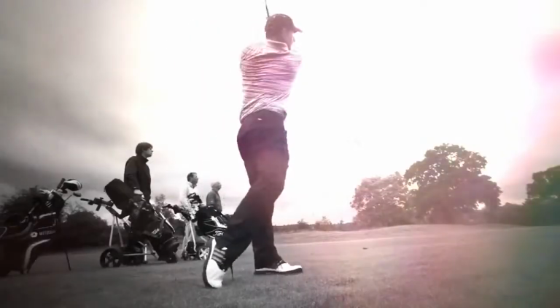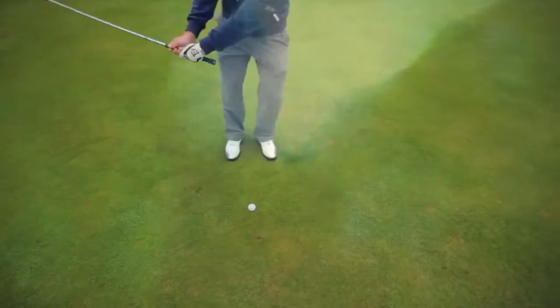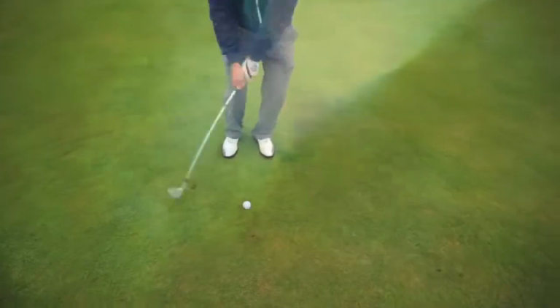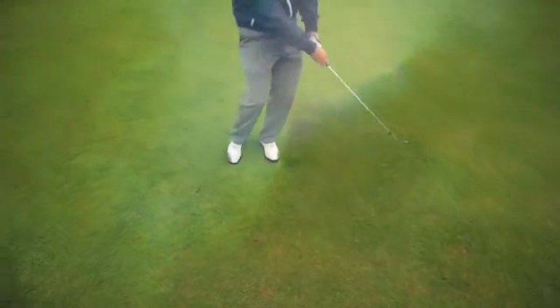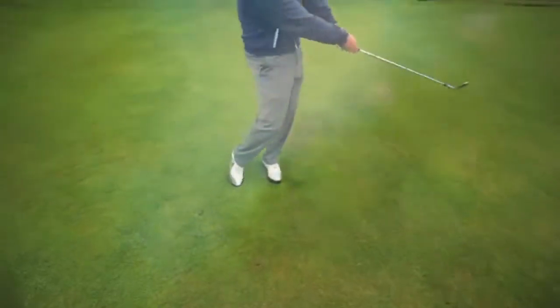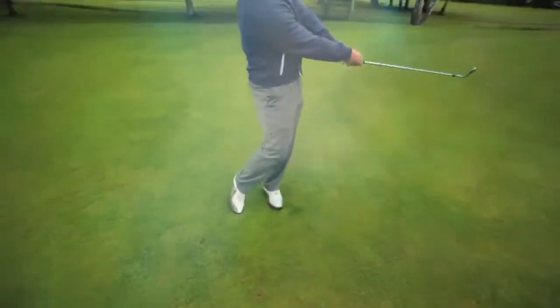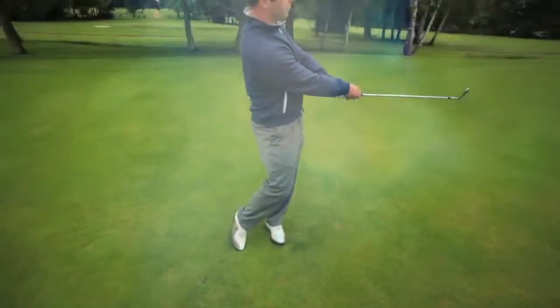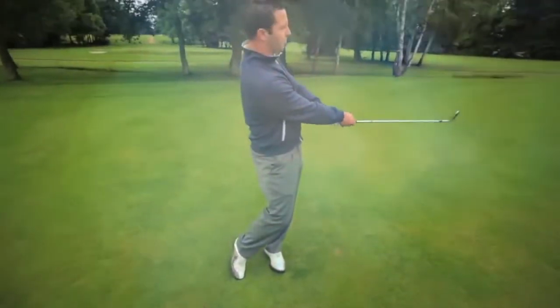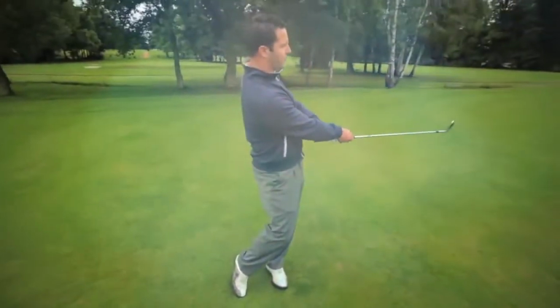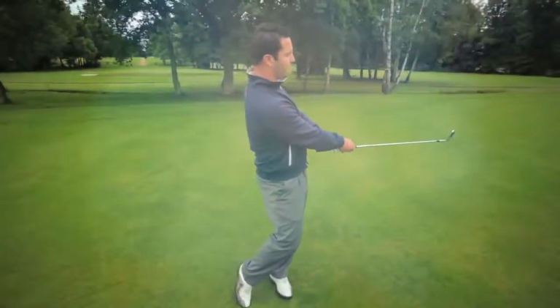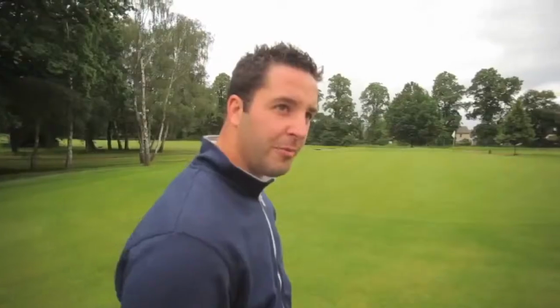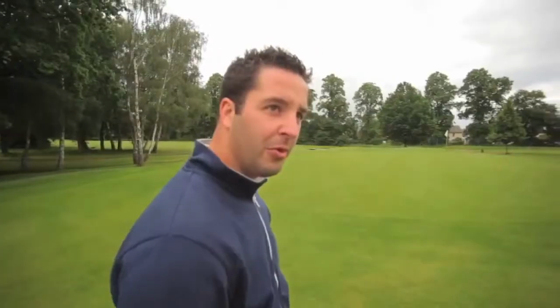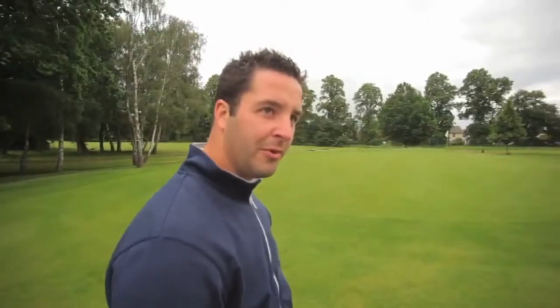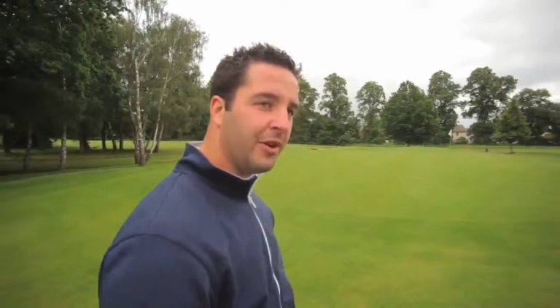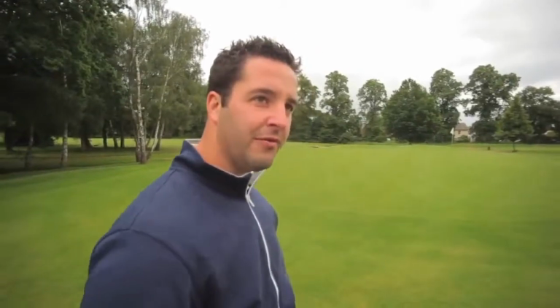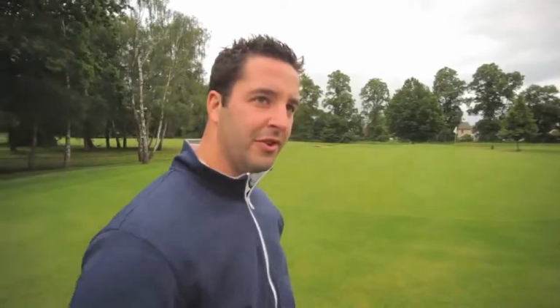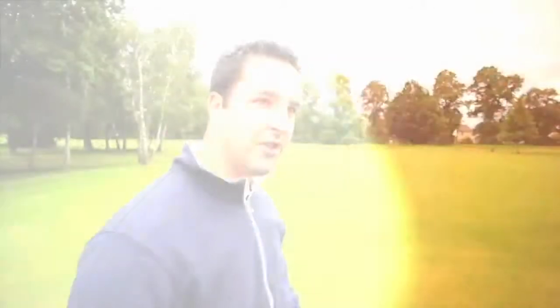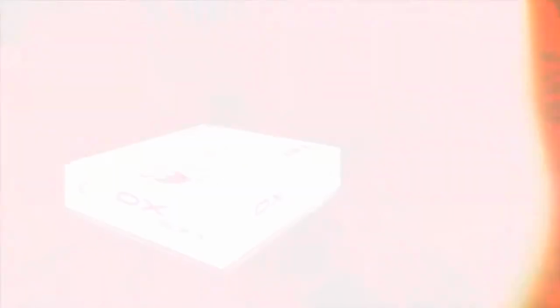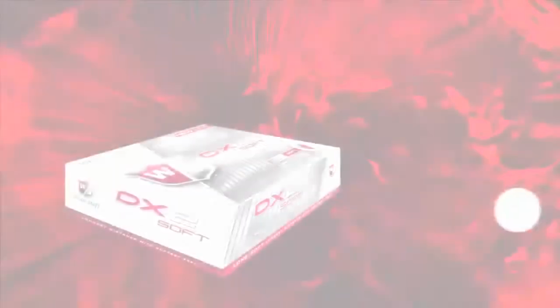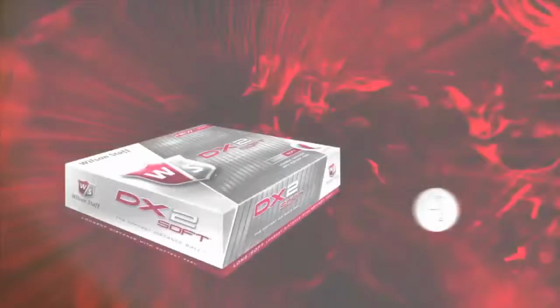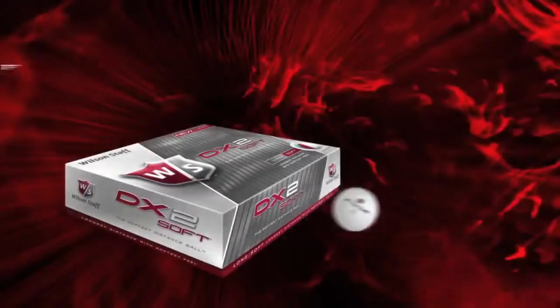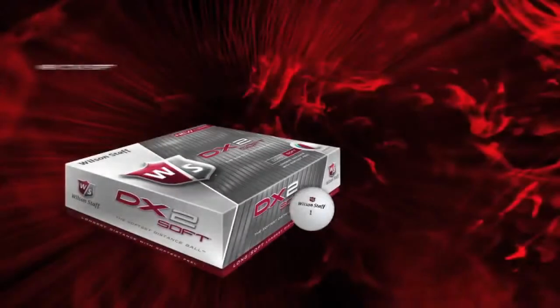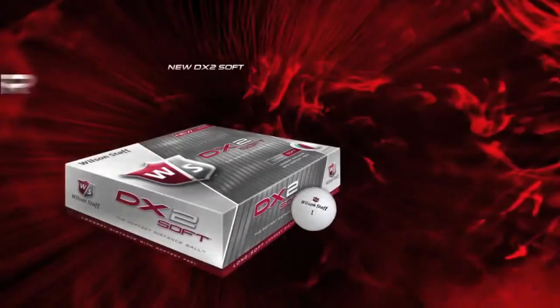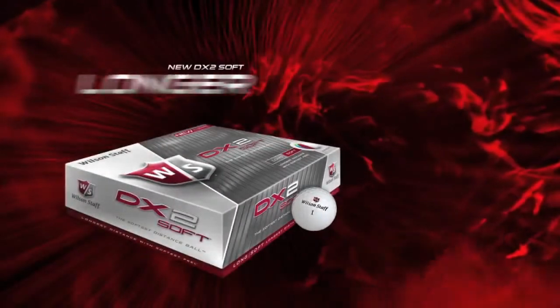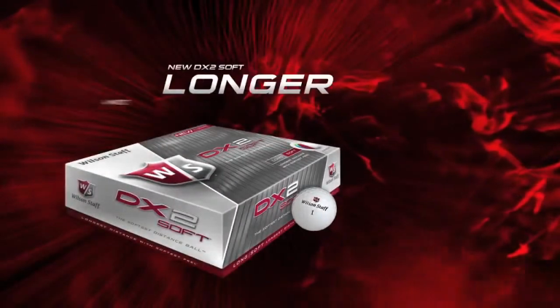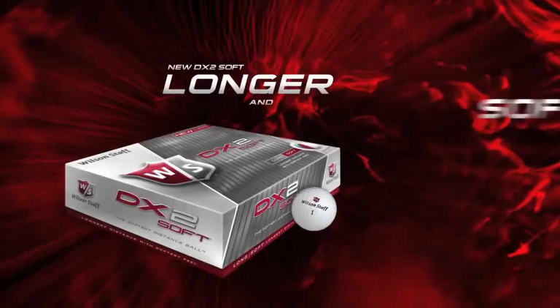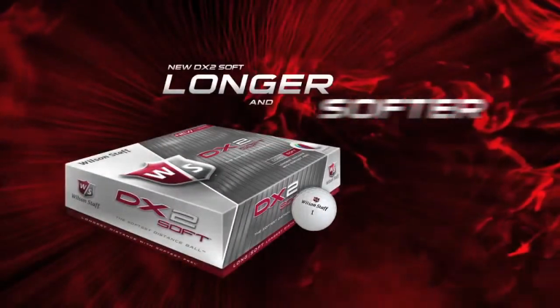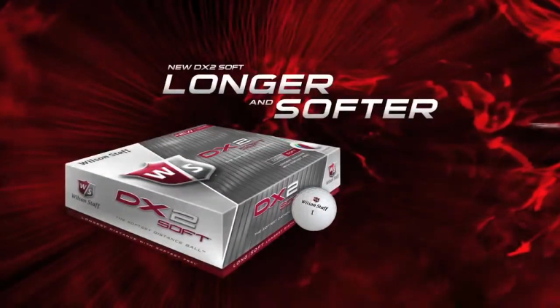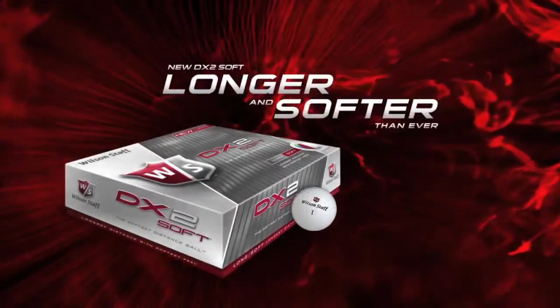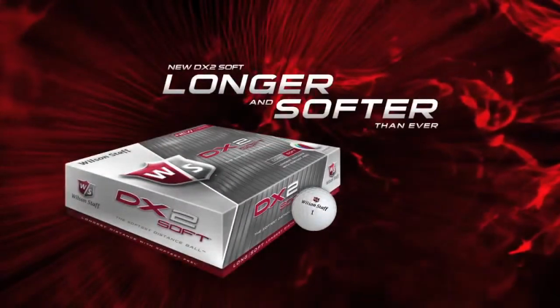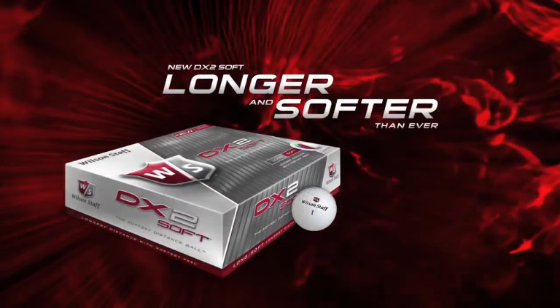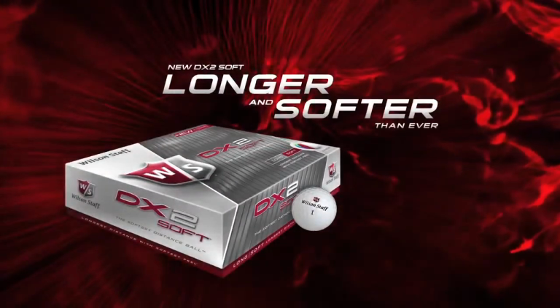I've got a bit more control. I can actually go through the ball with a bit of confidence. DX2 Soft — the softest distance ball.